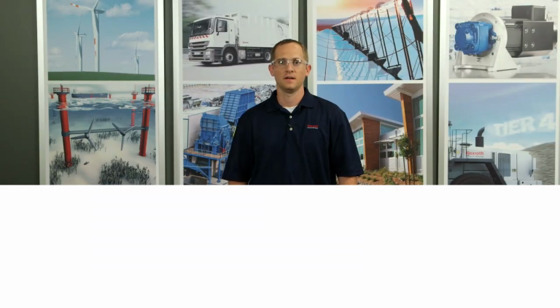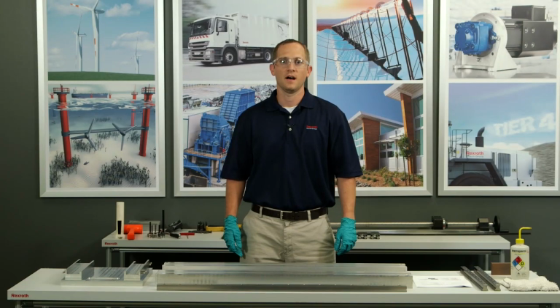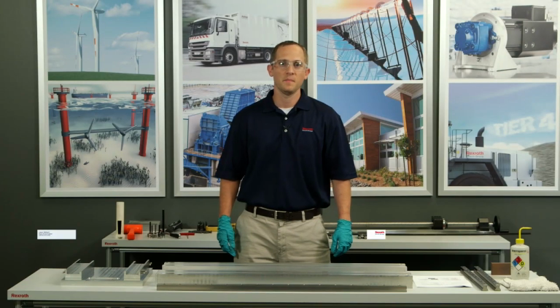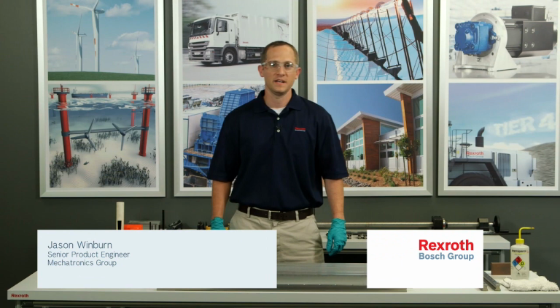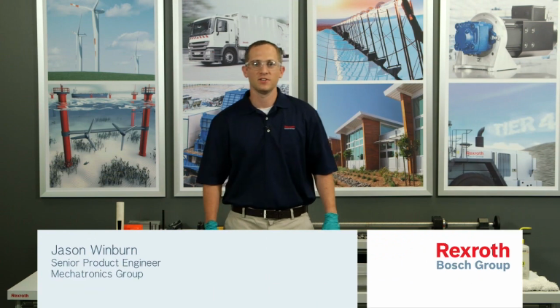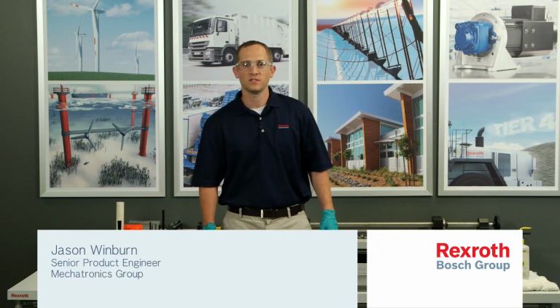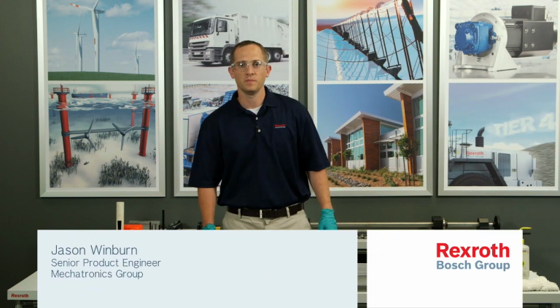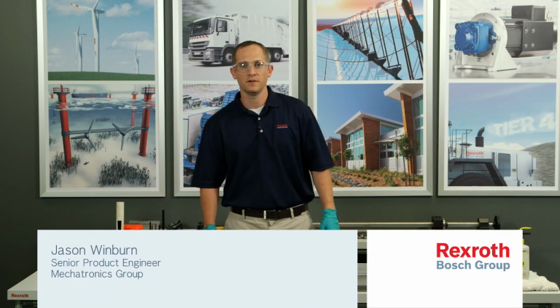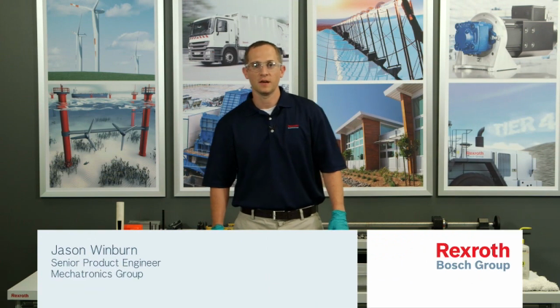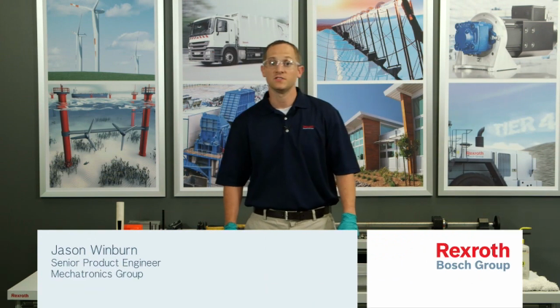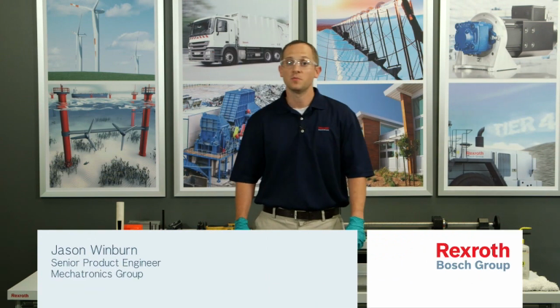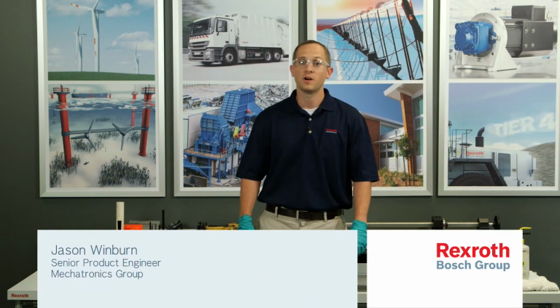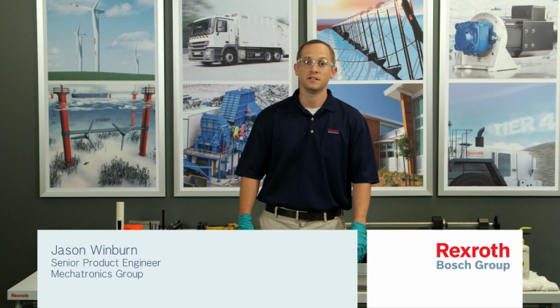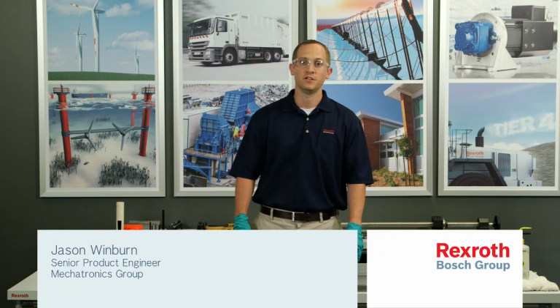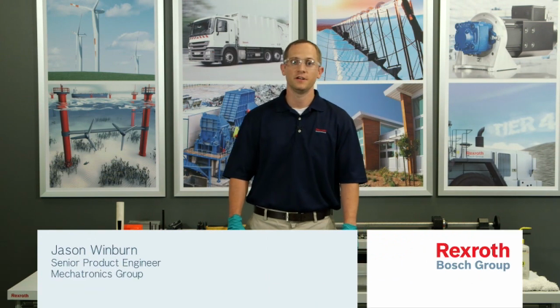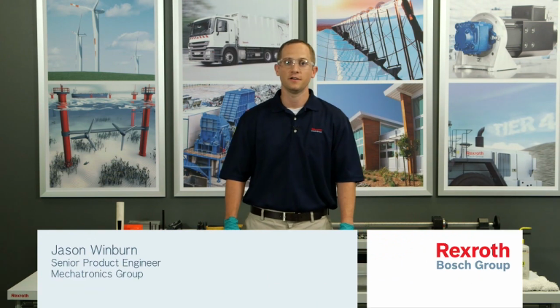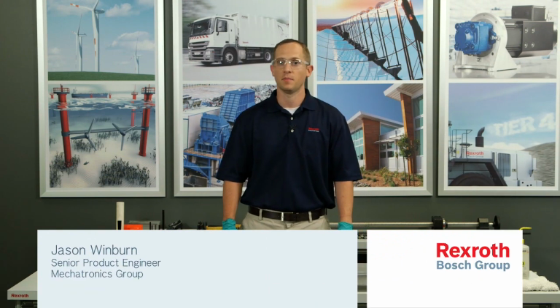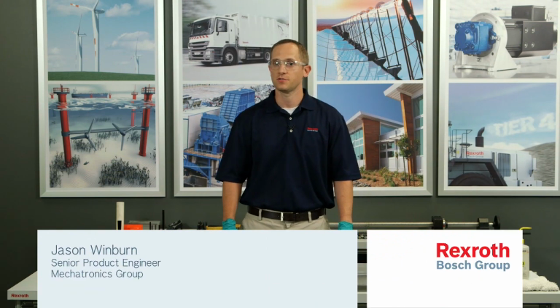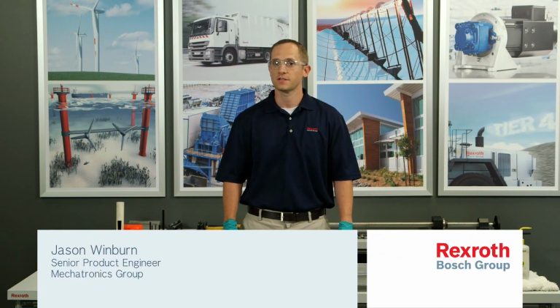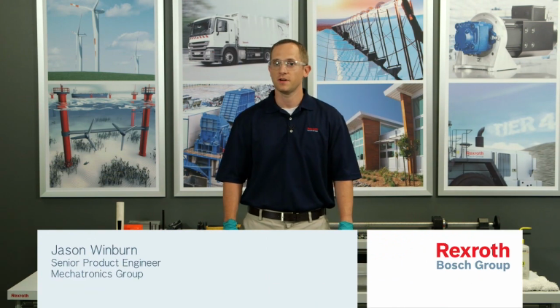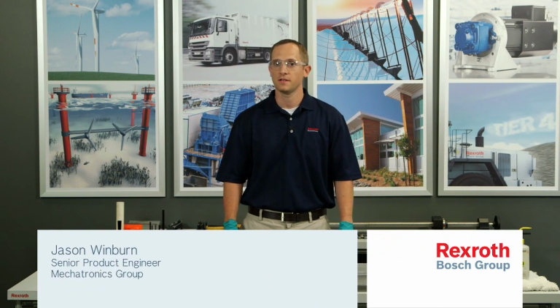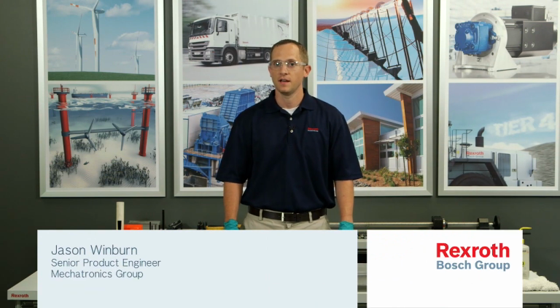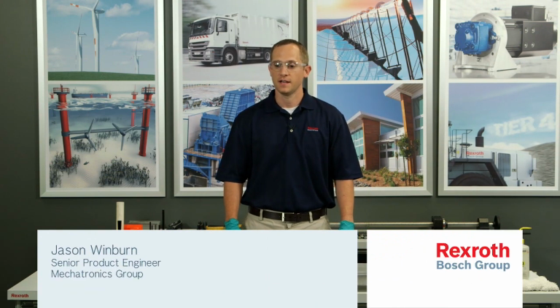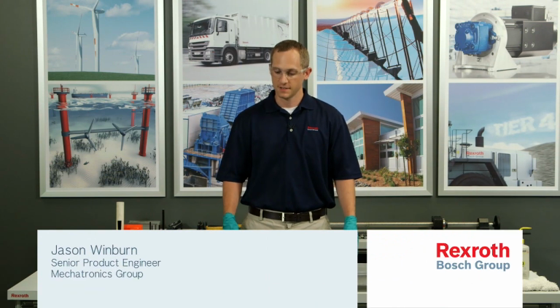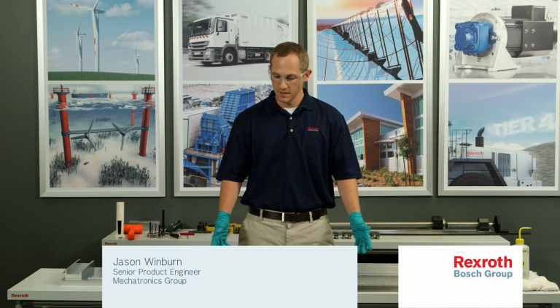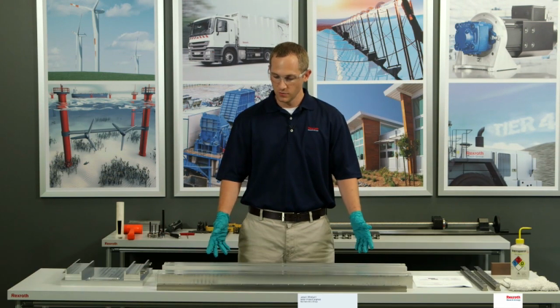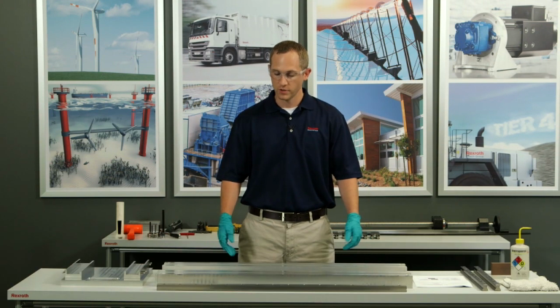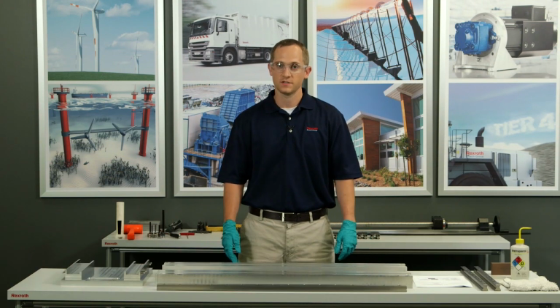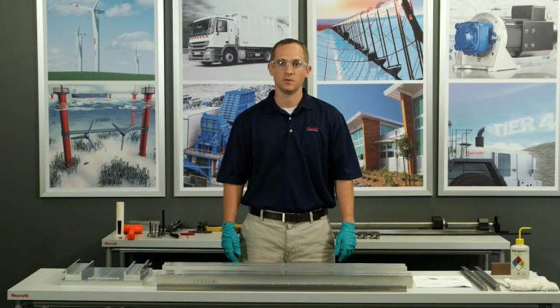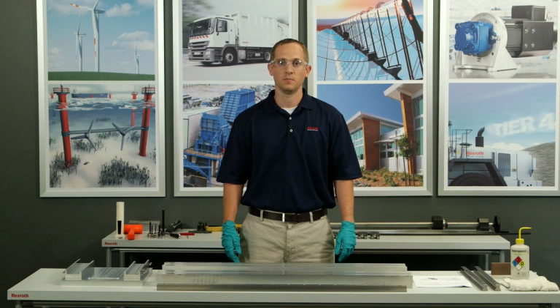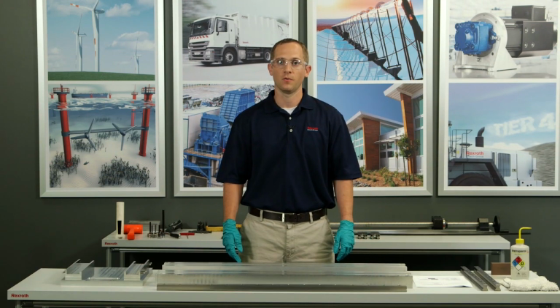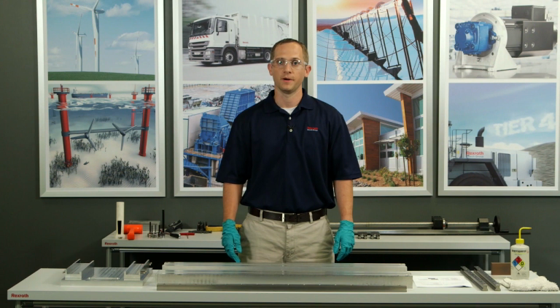Hi, my name is Jason Winburn. I'm a senior product engineer here at Bosch Rexroth and today we're going to assemble ball rail.